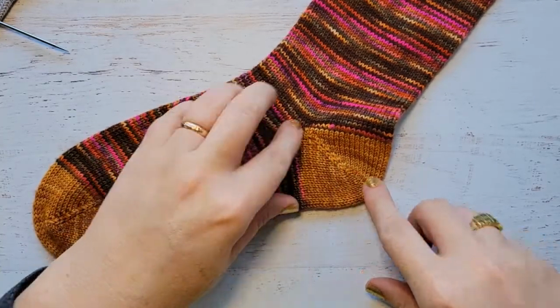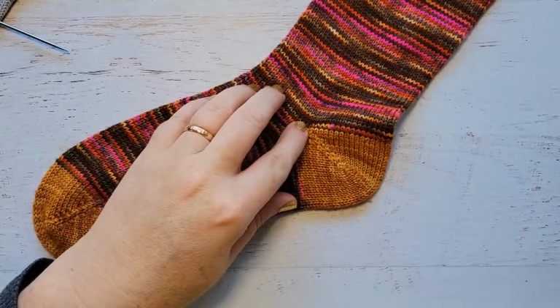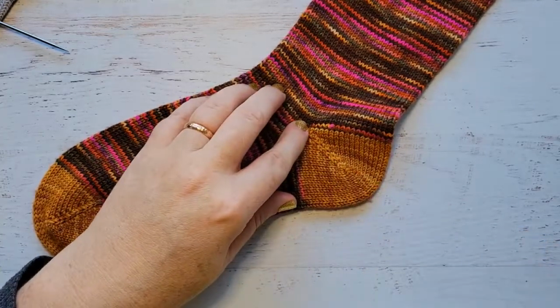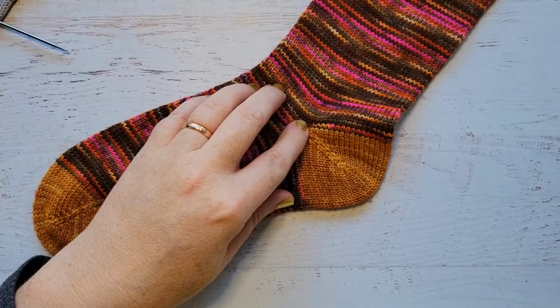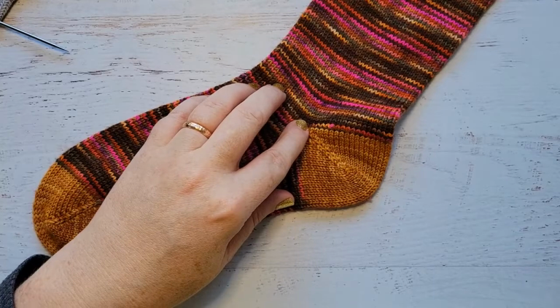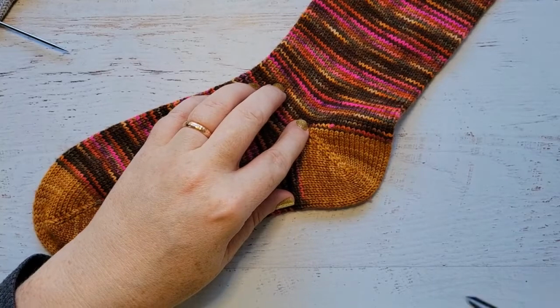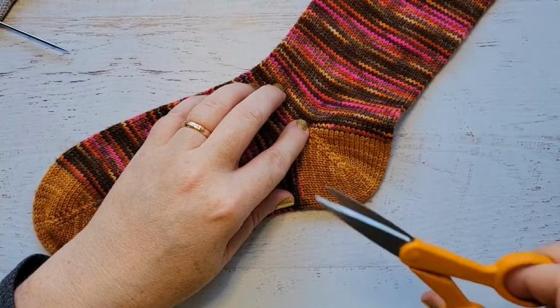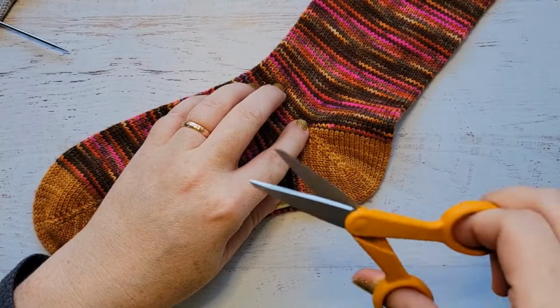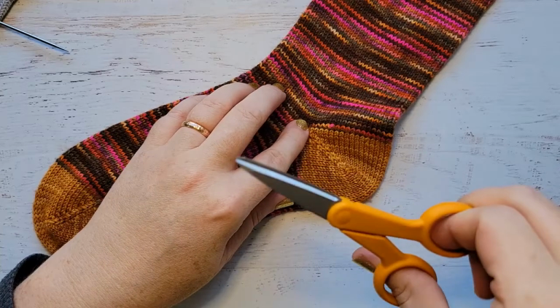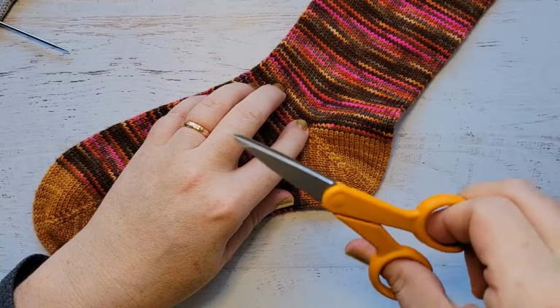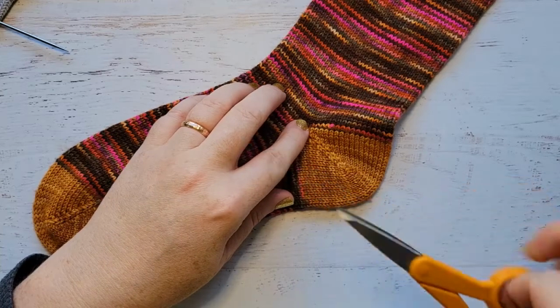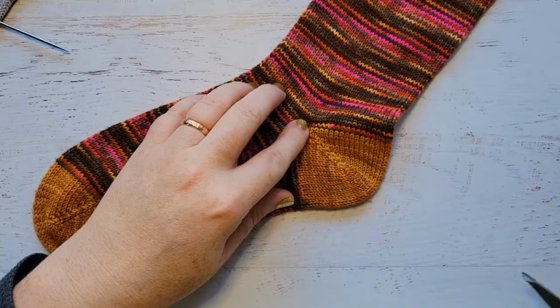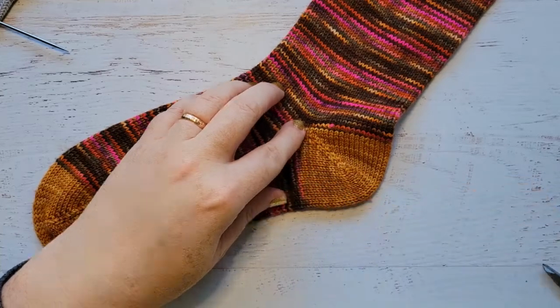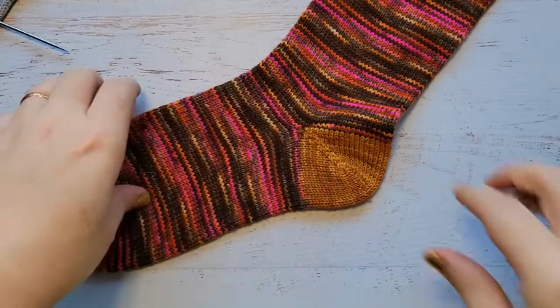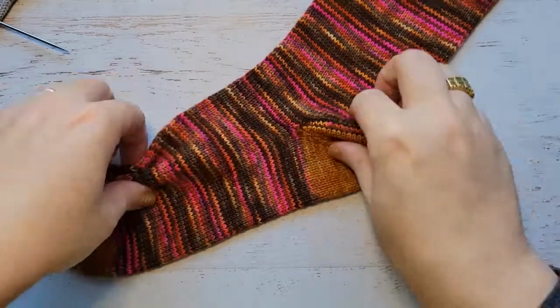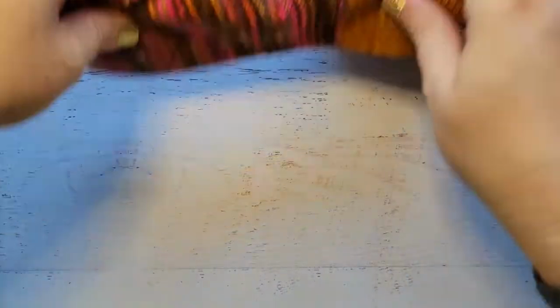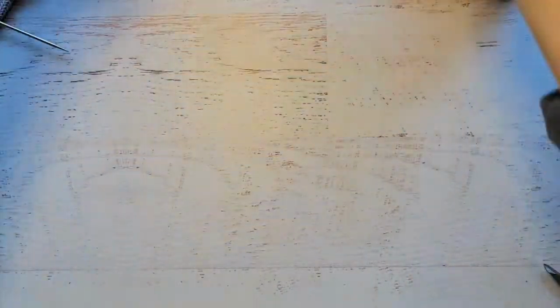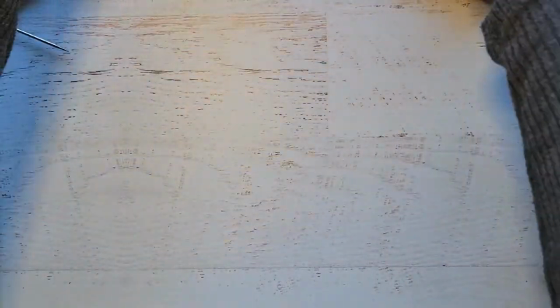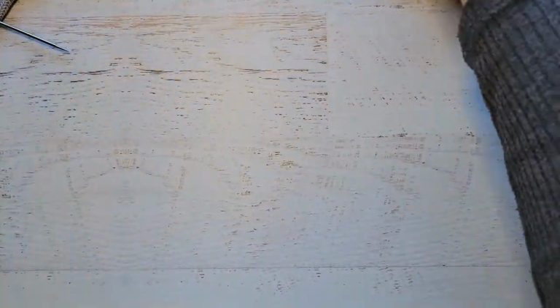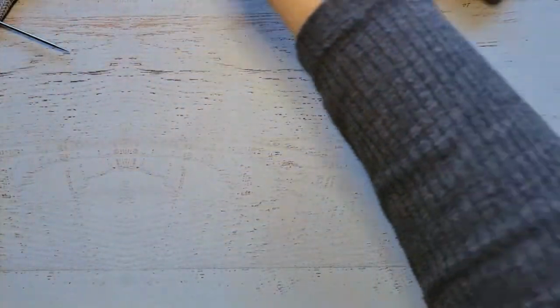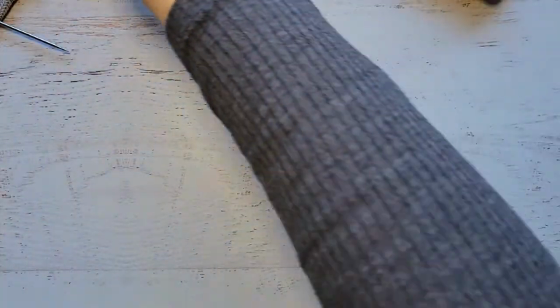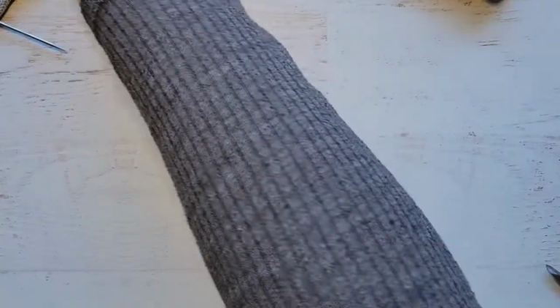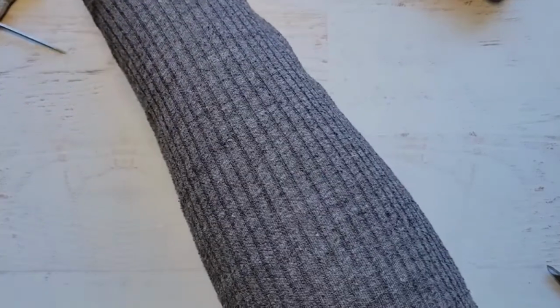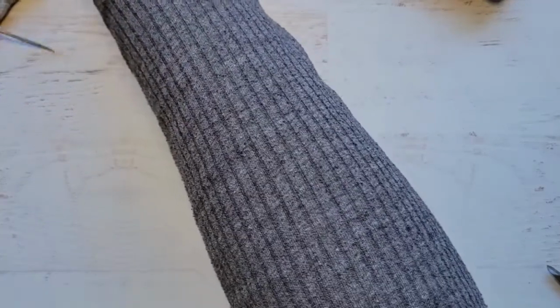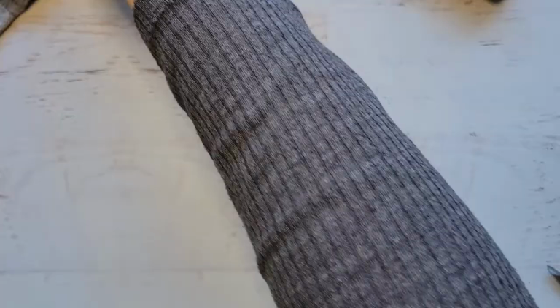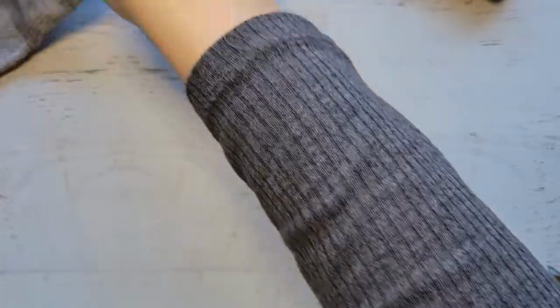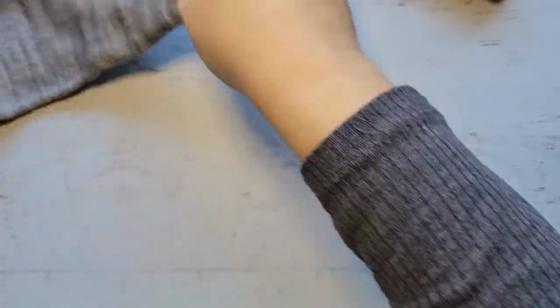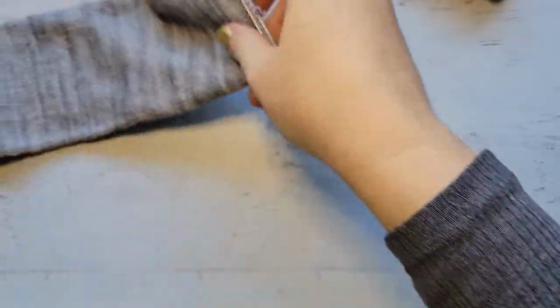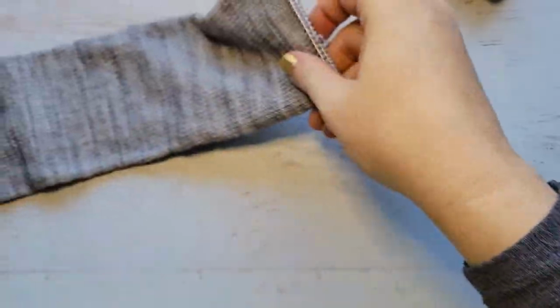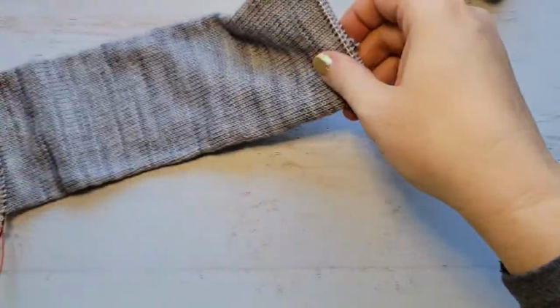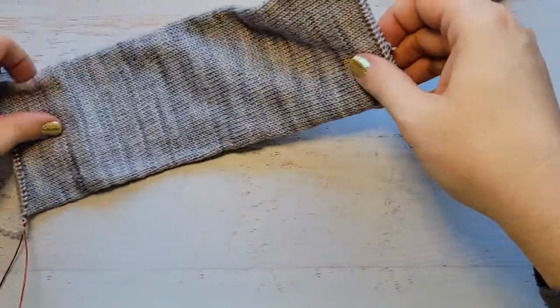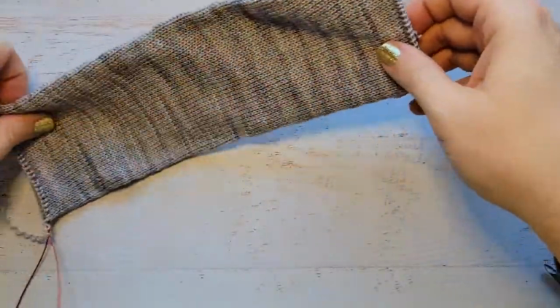Yes, we are going to cut again. Deep breaths, everybody. Deep breaths. It's okay.